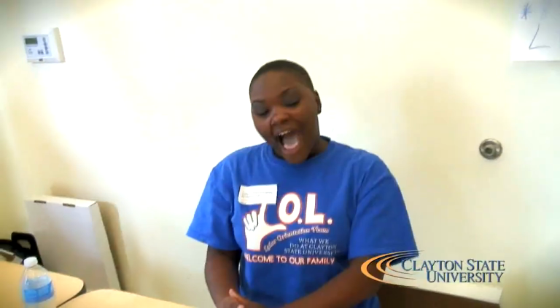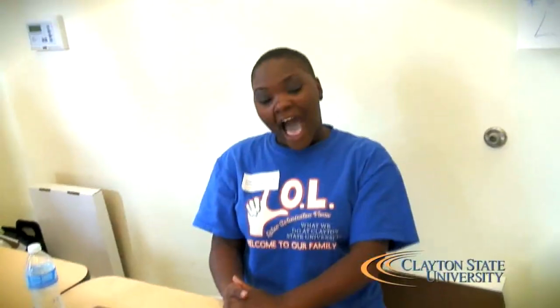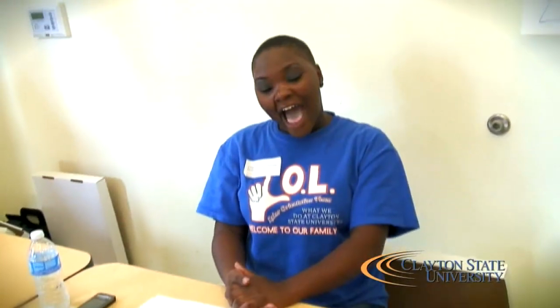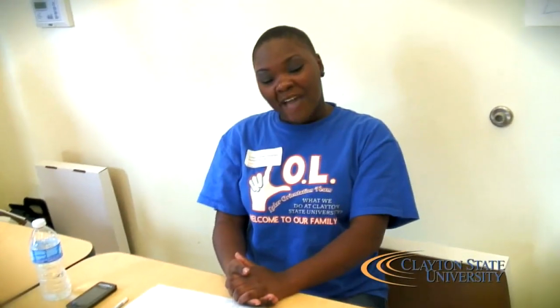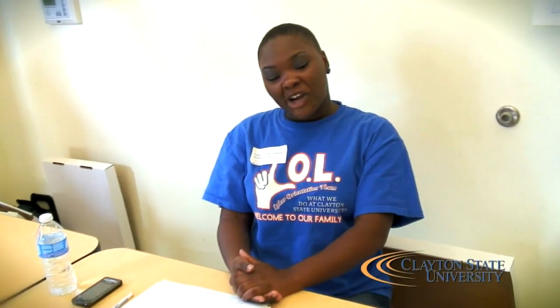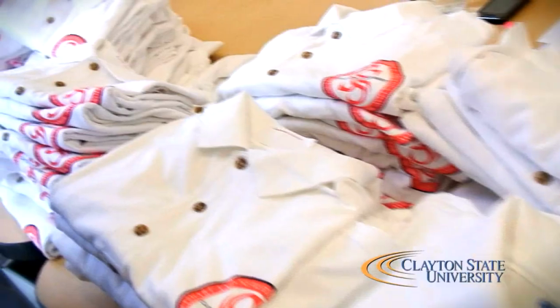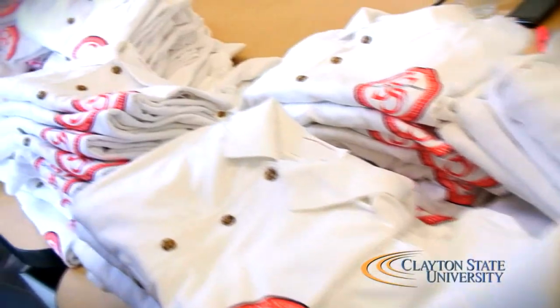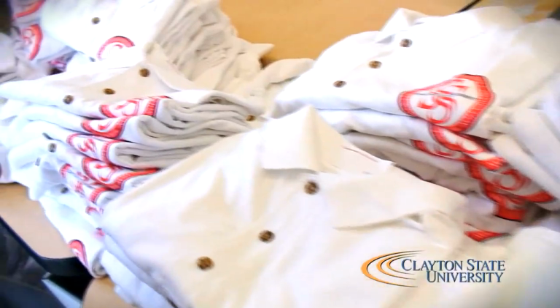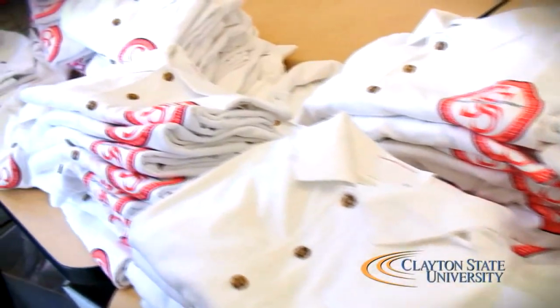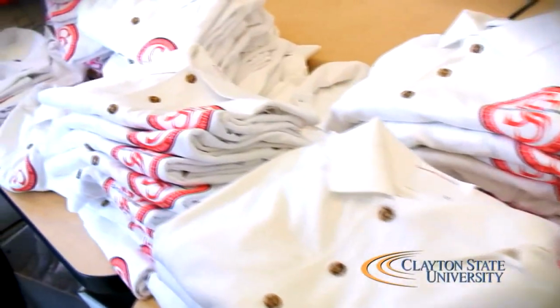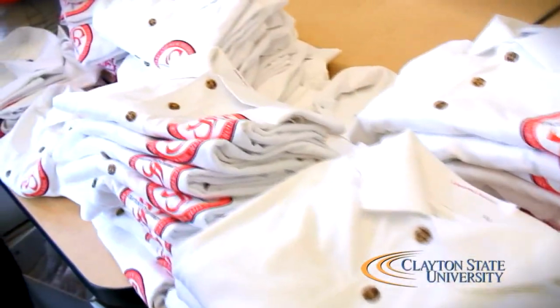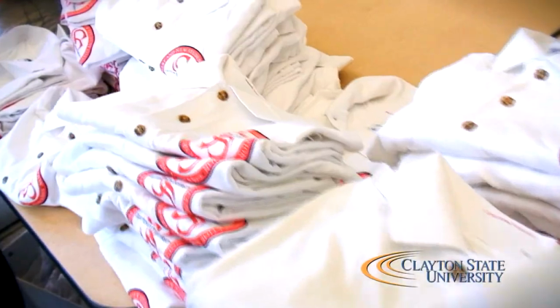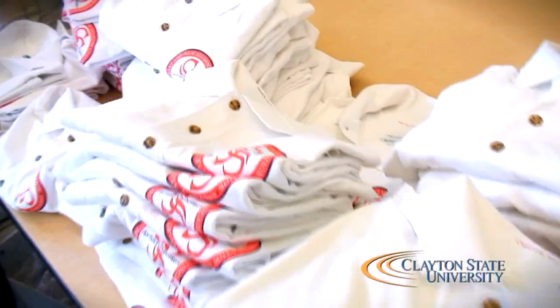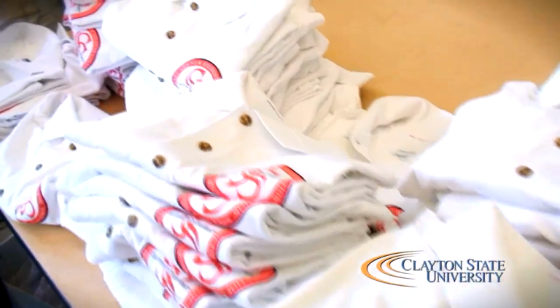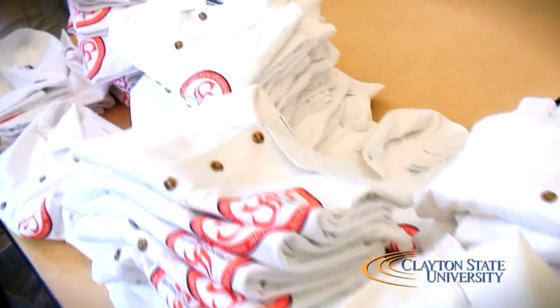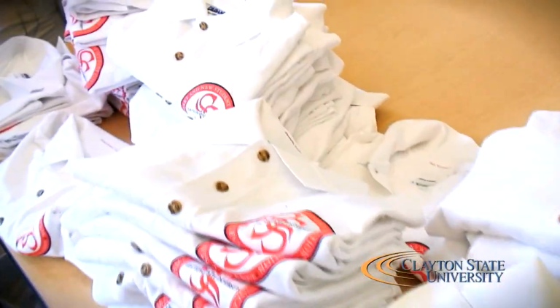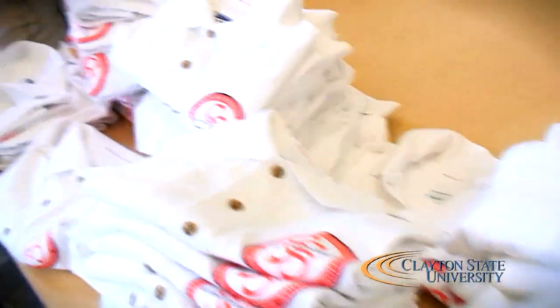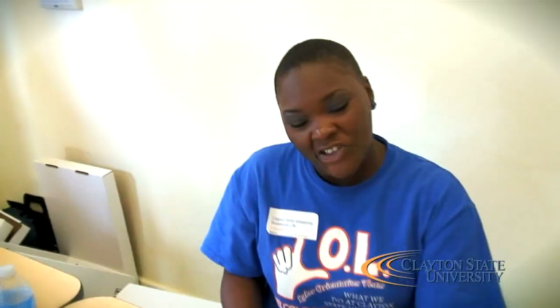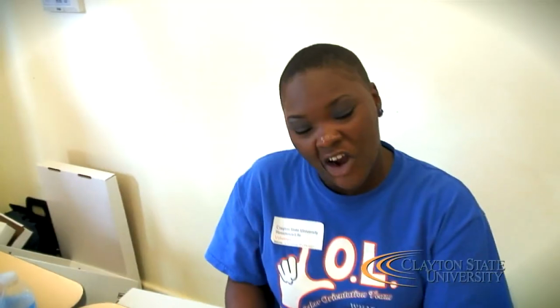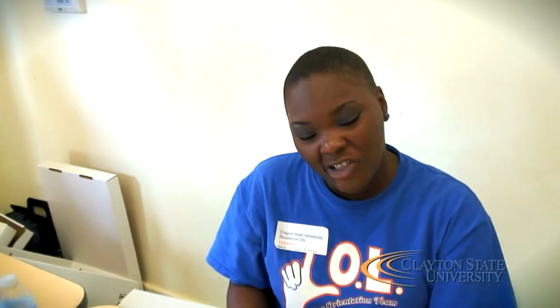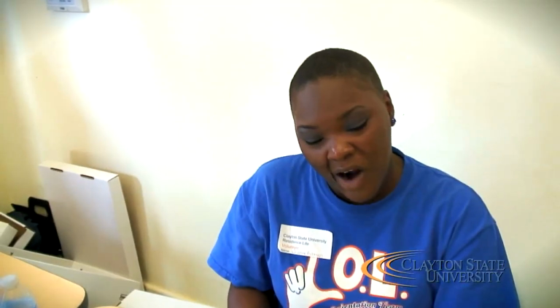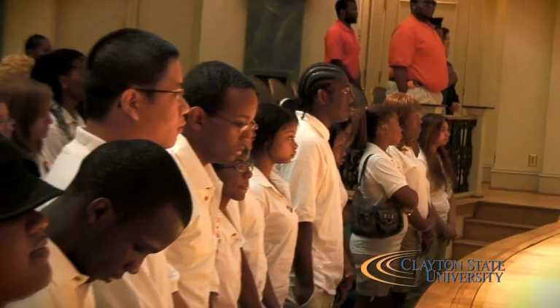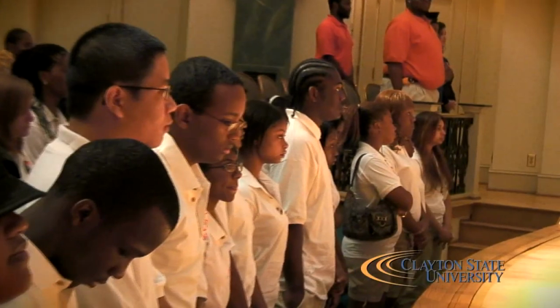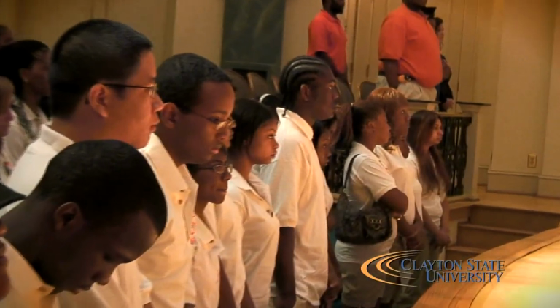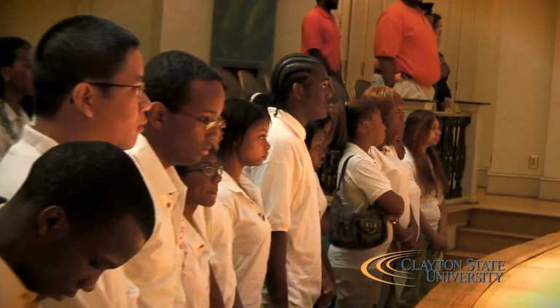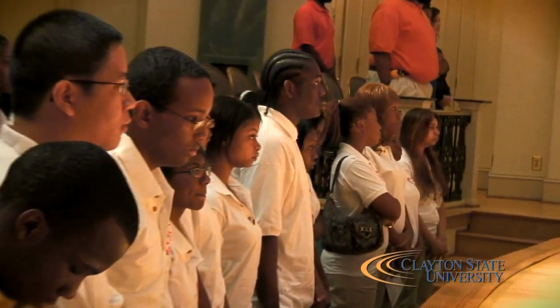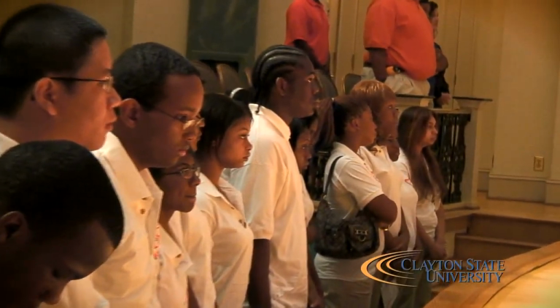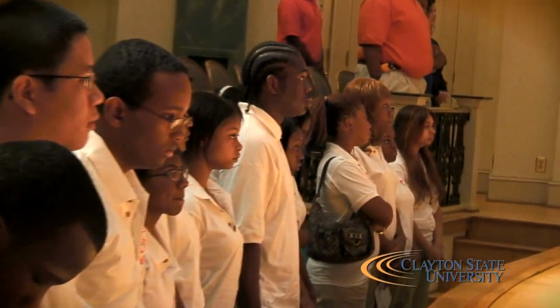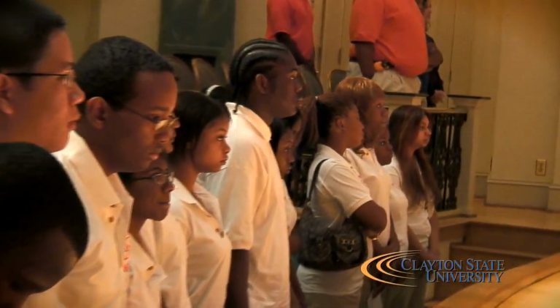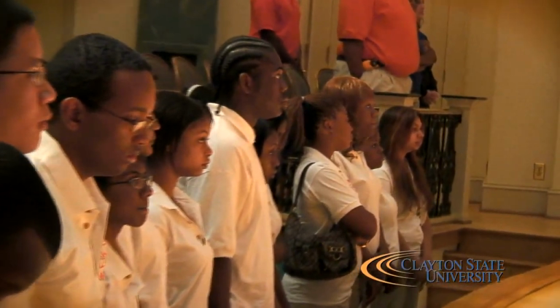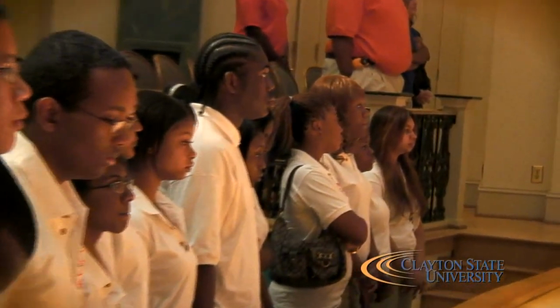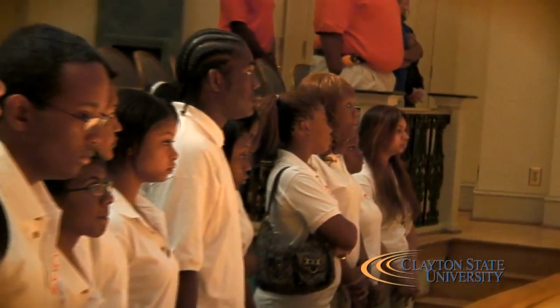Hi, we're handing out these polos to the freshmen for Start Smart and New Student Convocation.